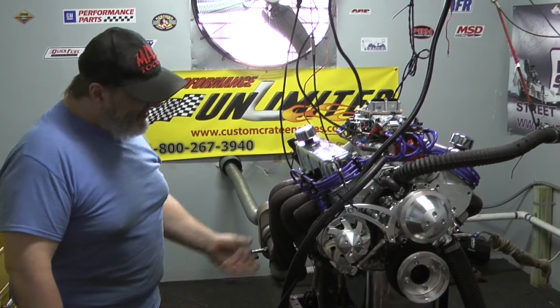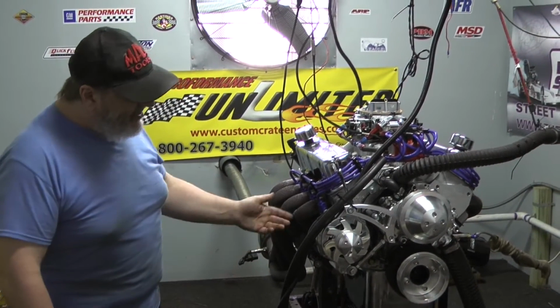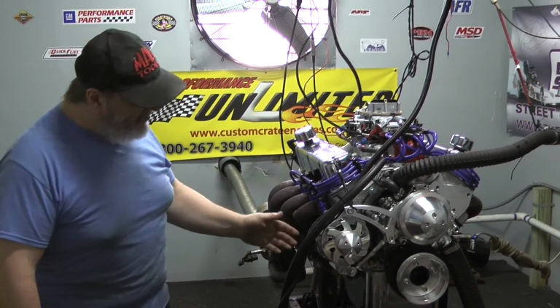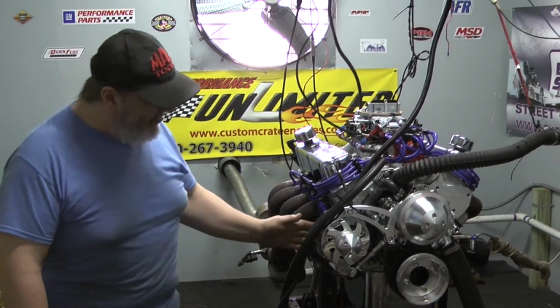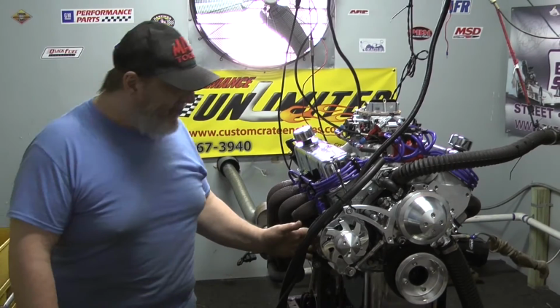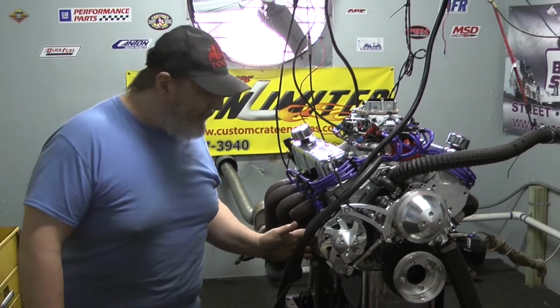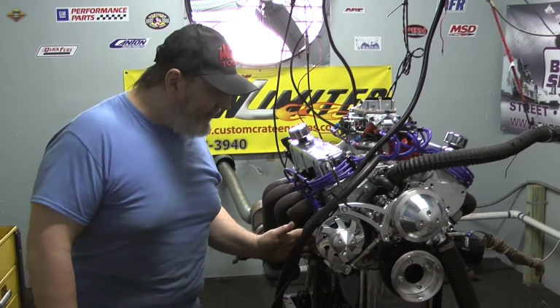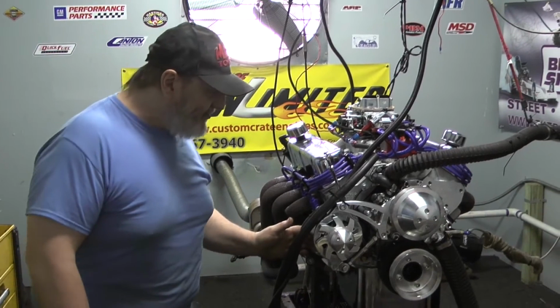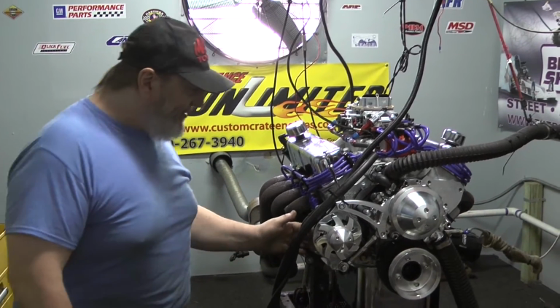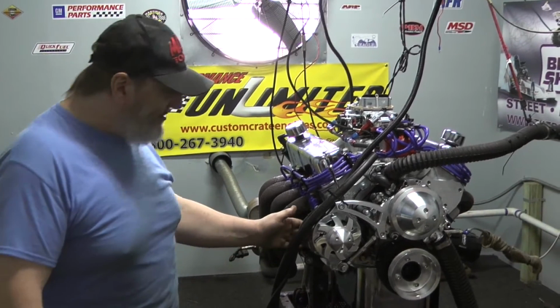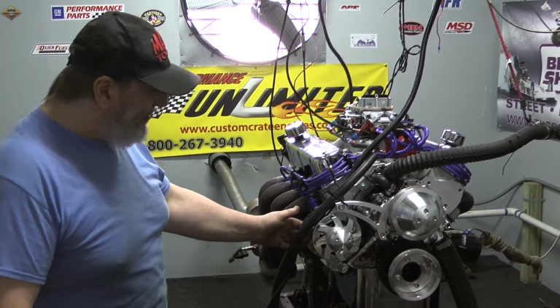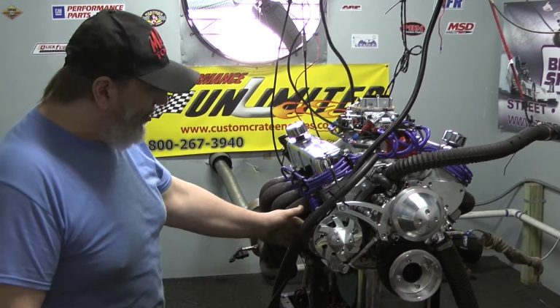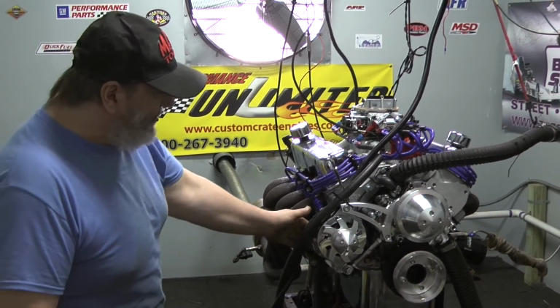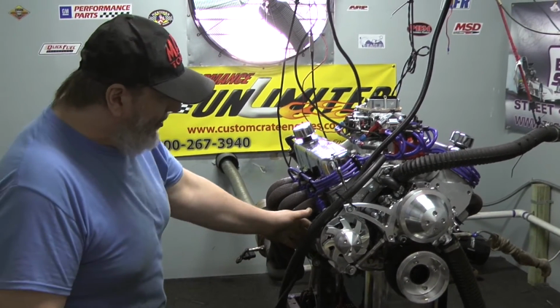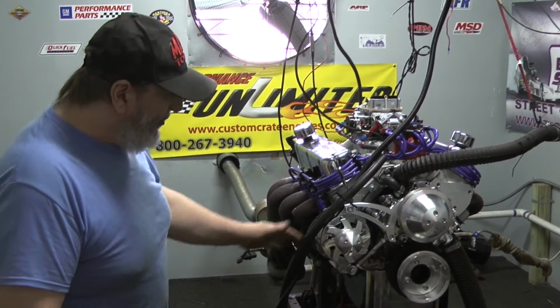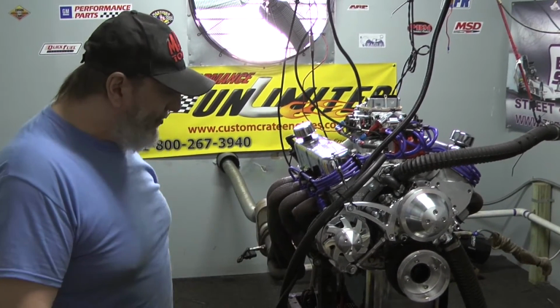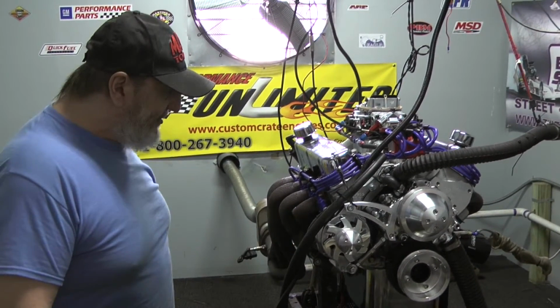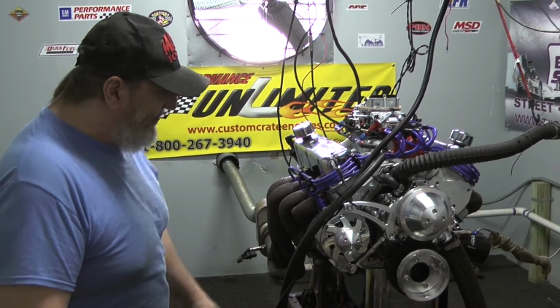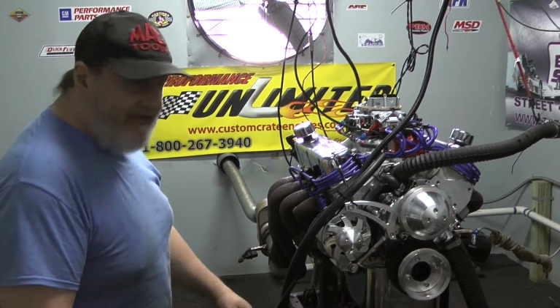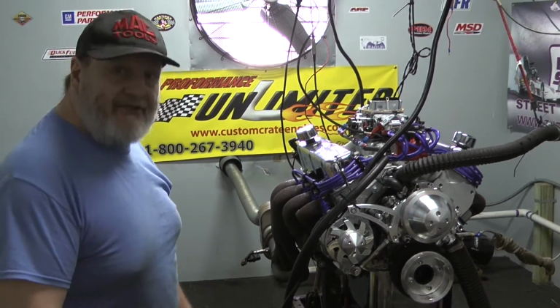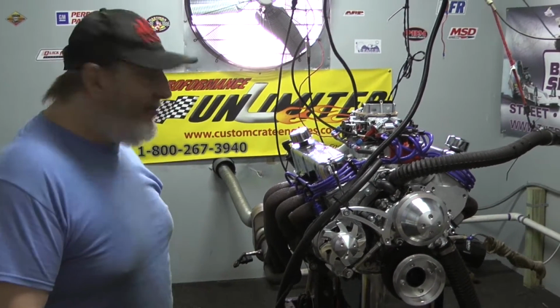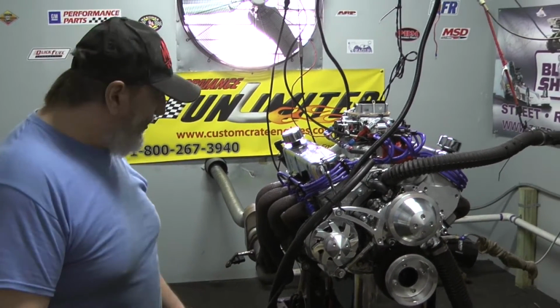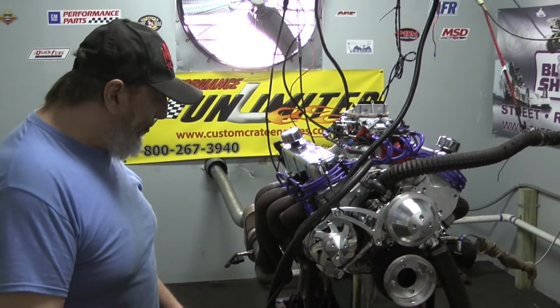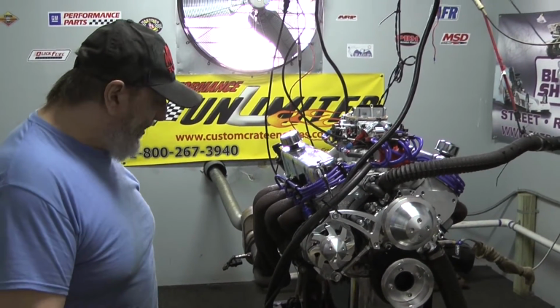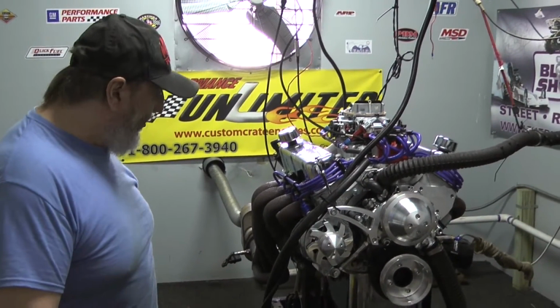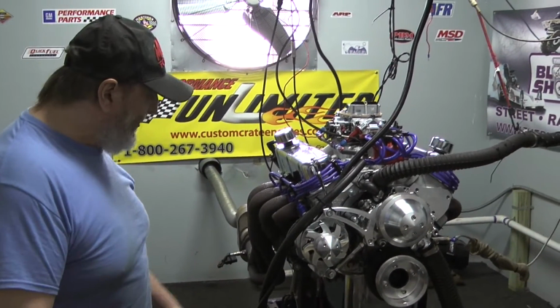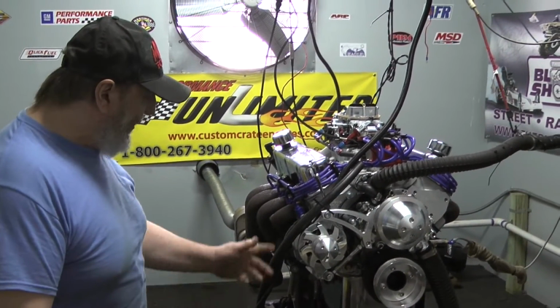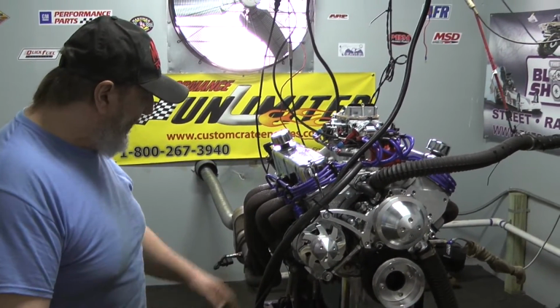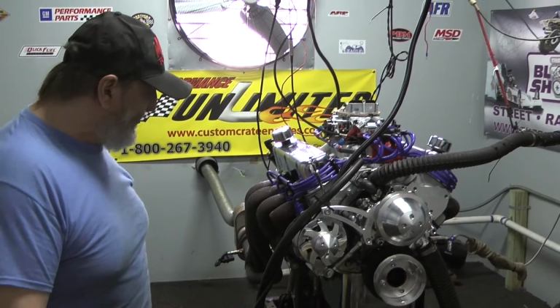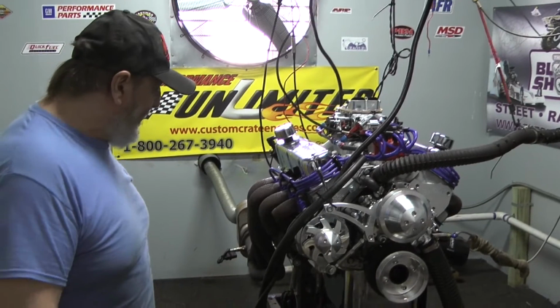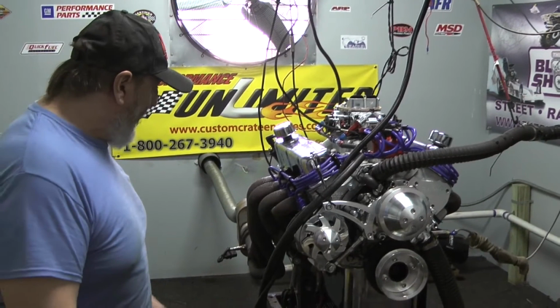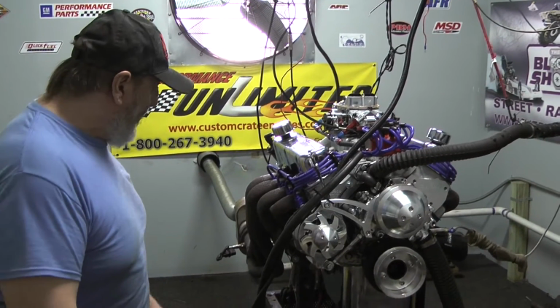This customer also opted for this really nice looking March billet pulley system. This is going in a Cobra kit car, that's why they got this setup on here.